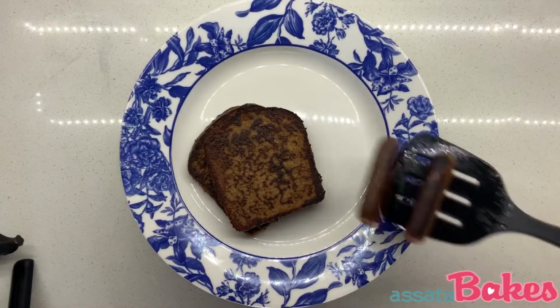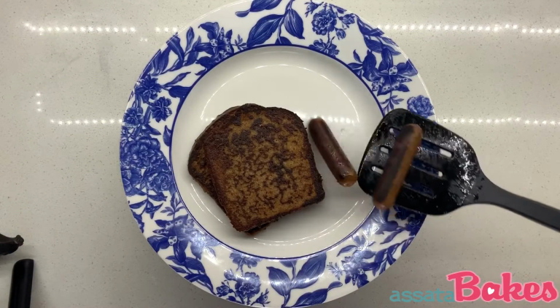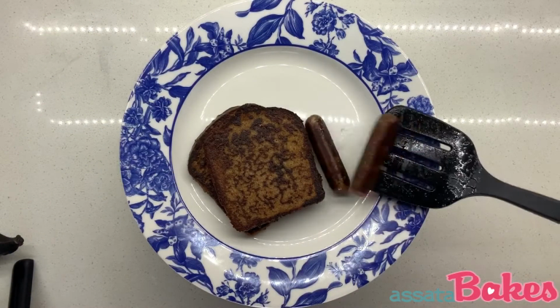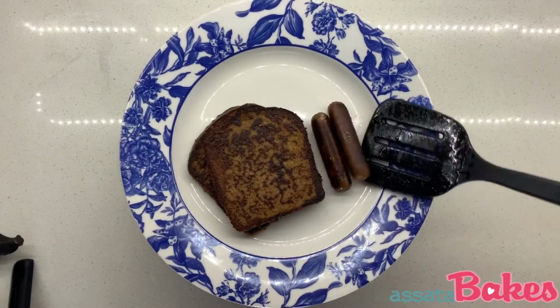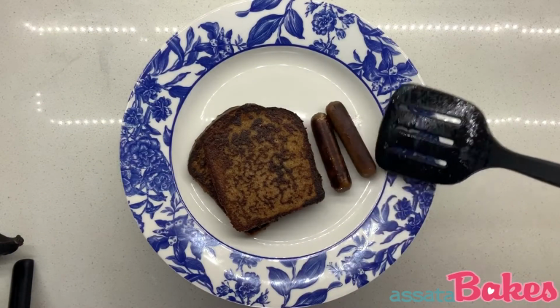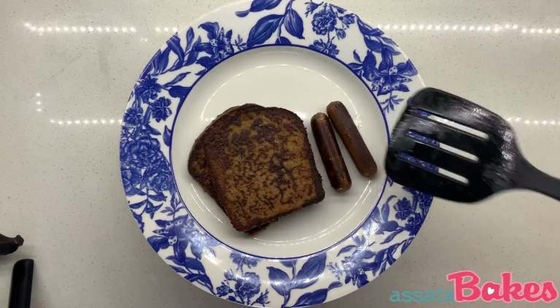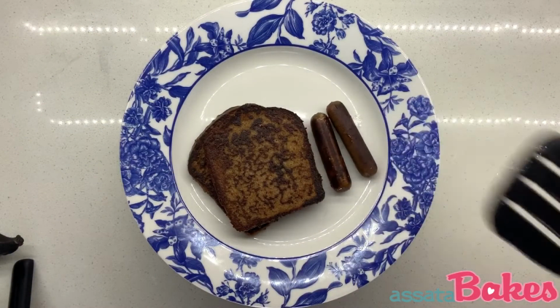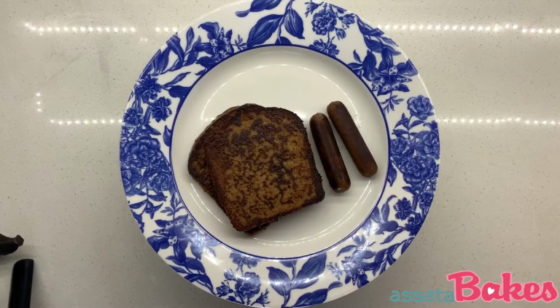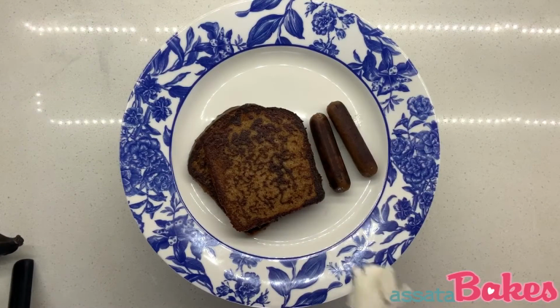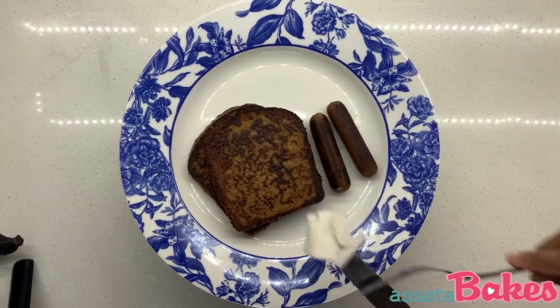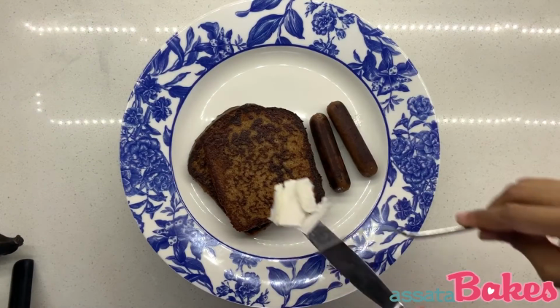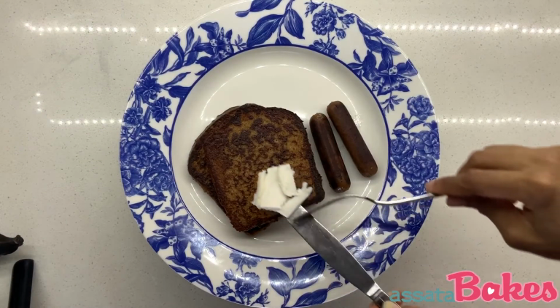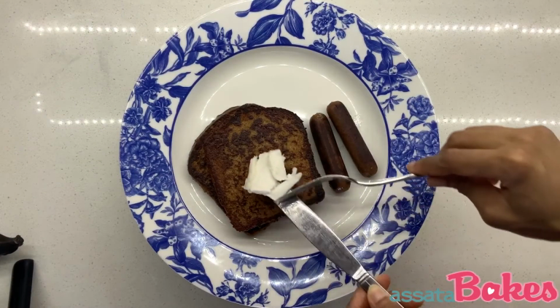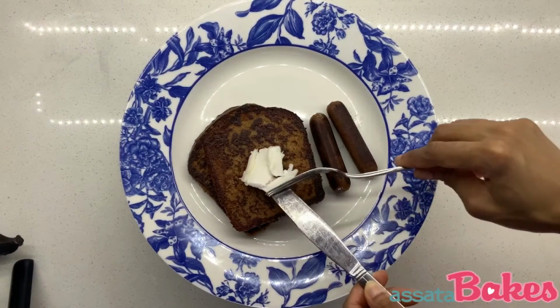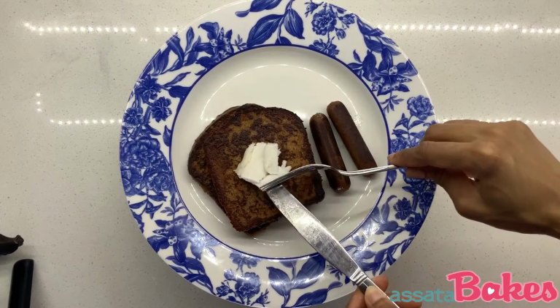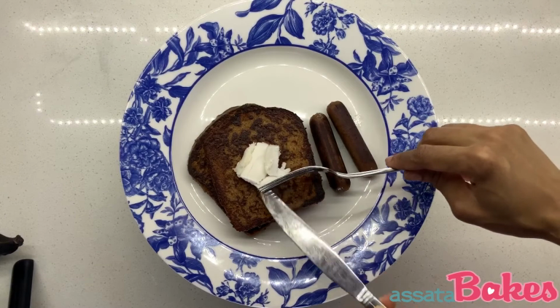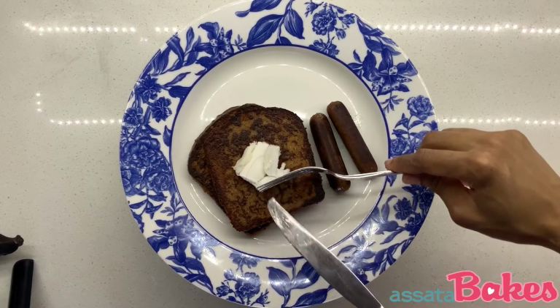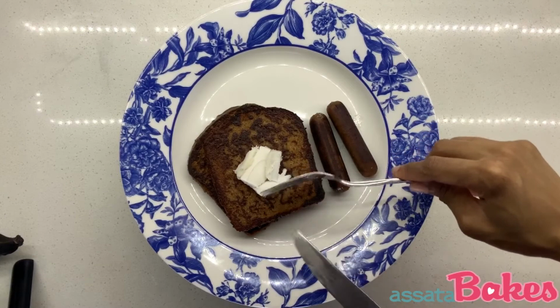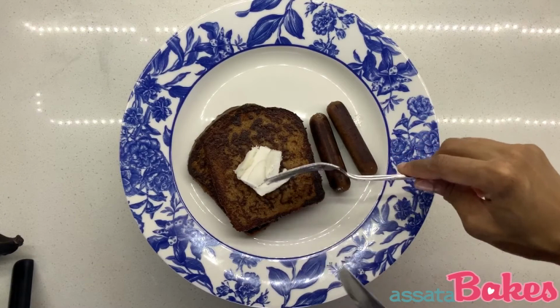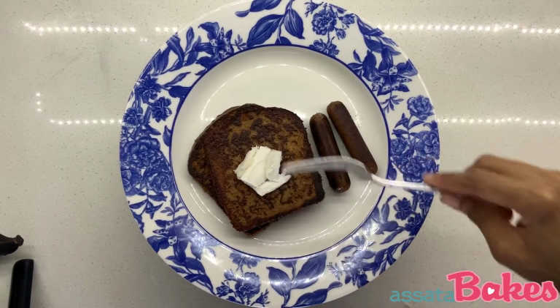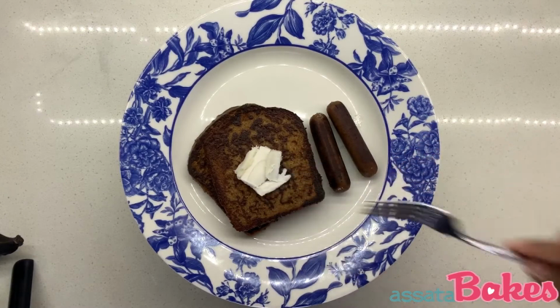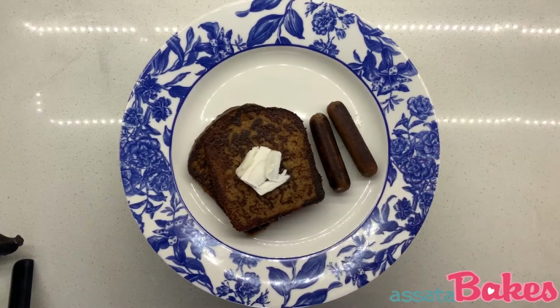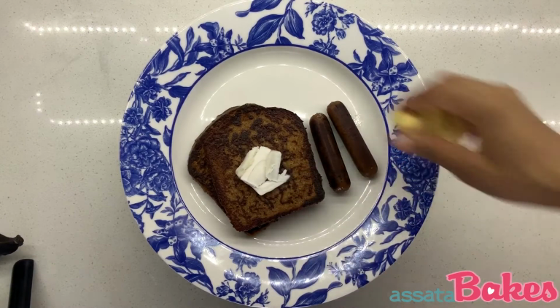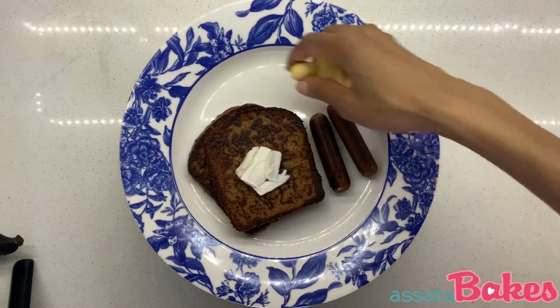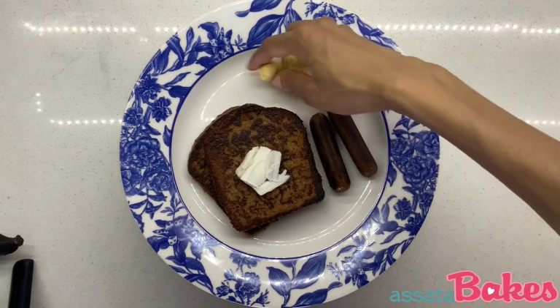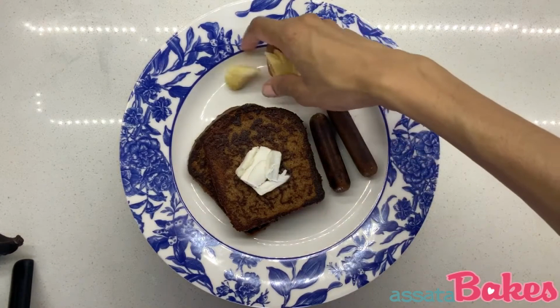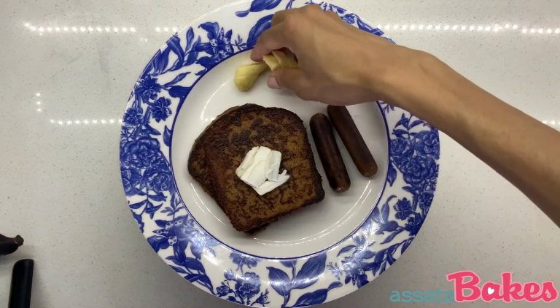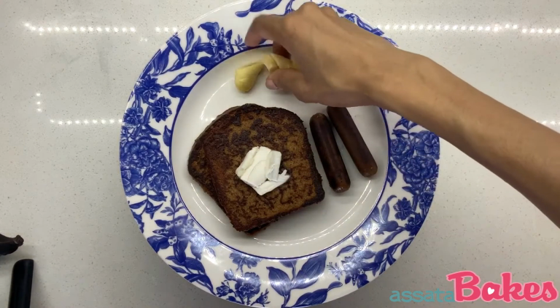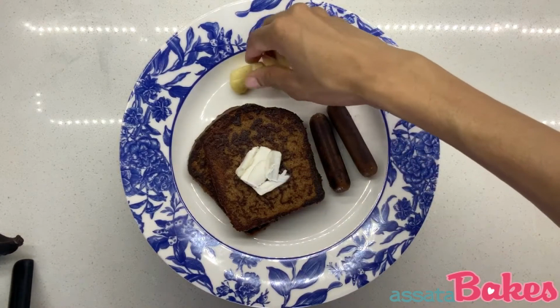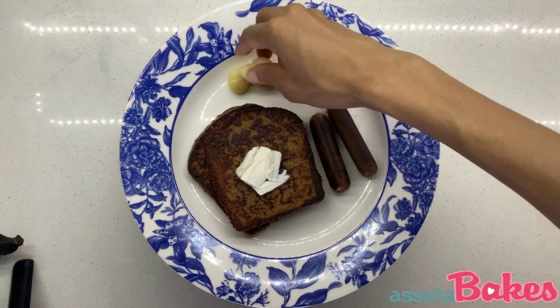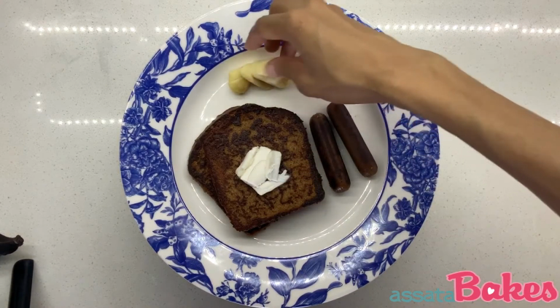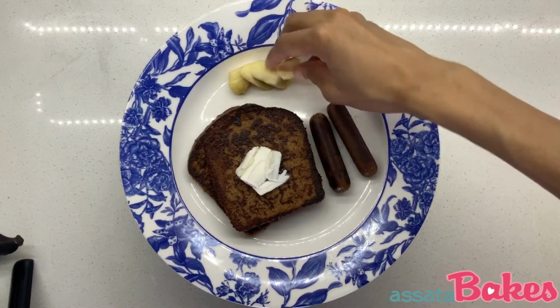agave, your favorite vegan sausage, and seeded fruit of your choice to the plate, and enjoy.